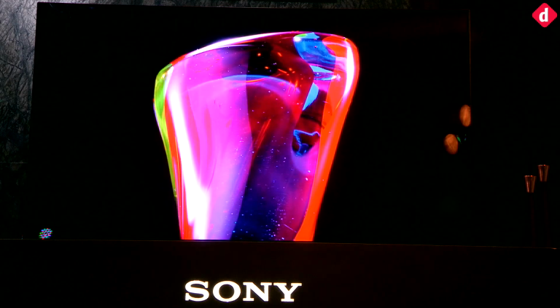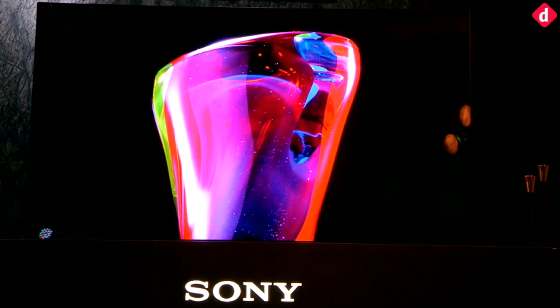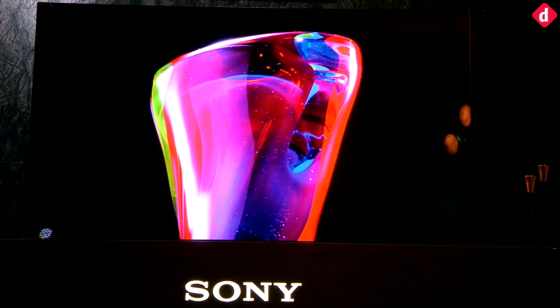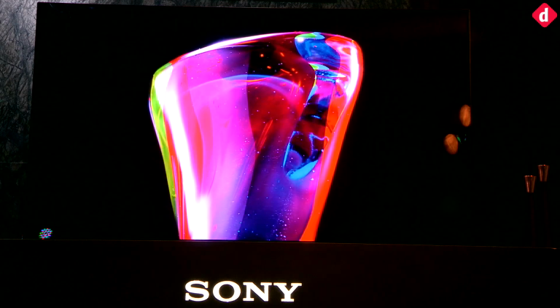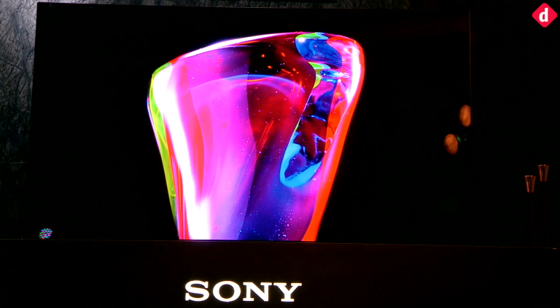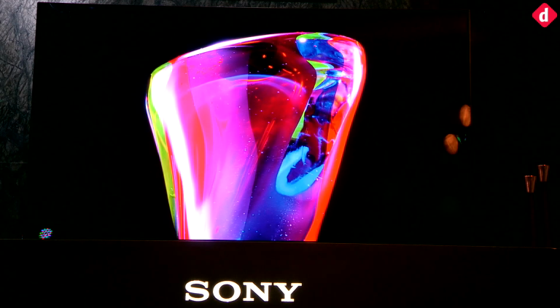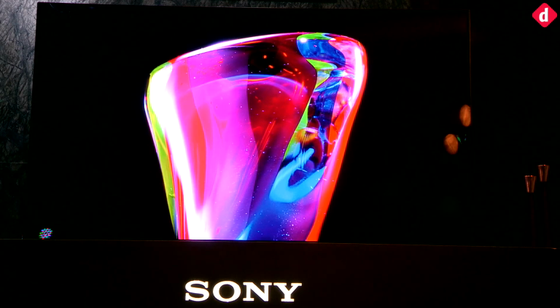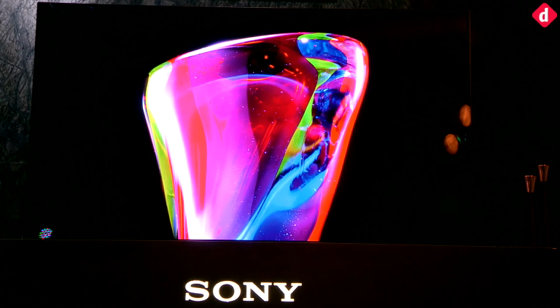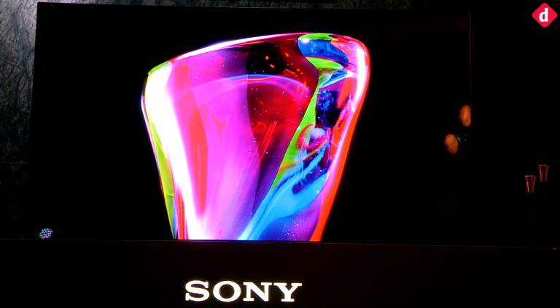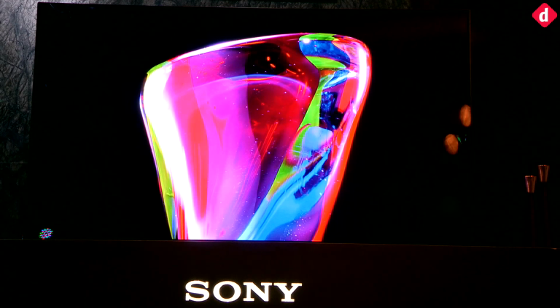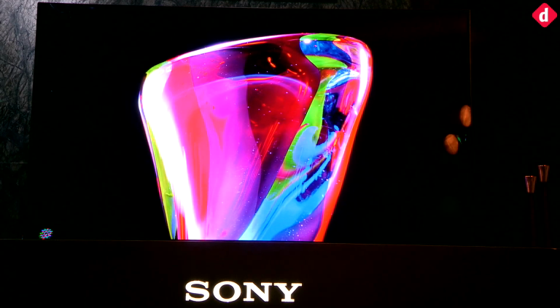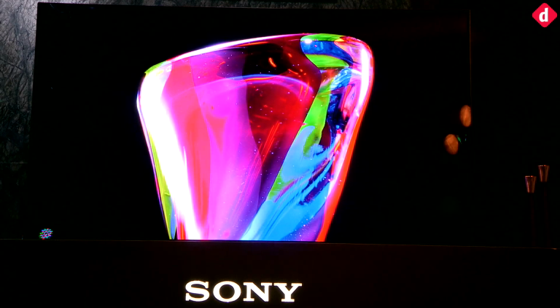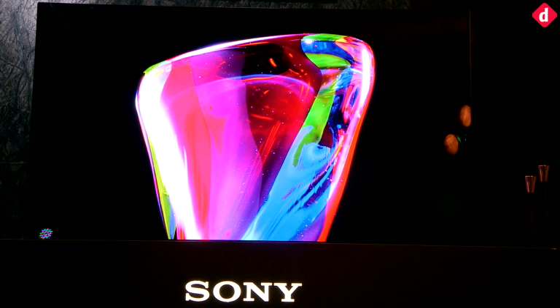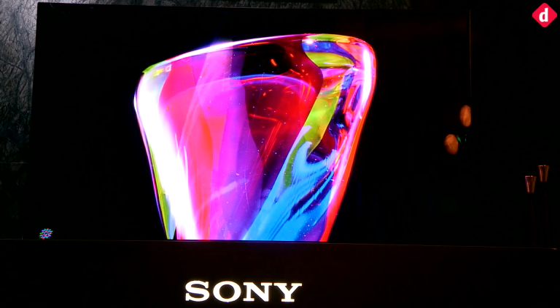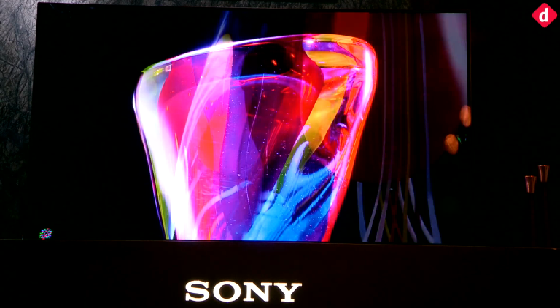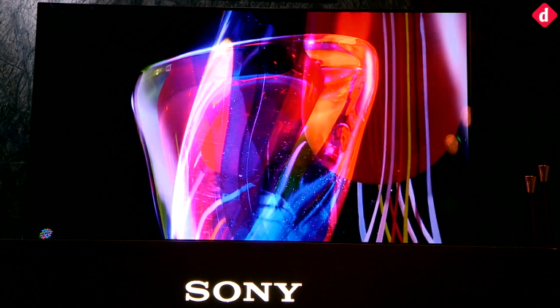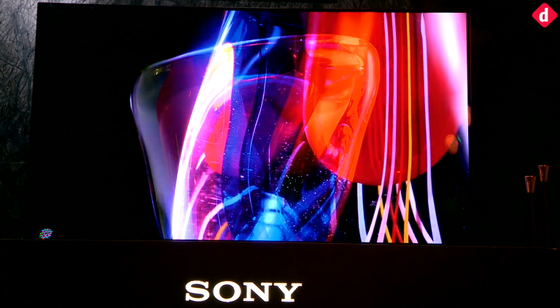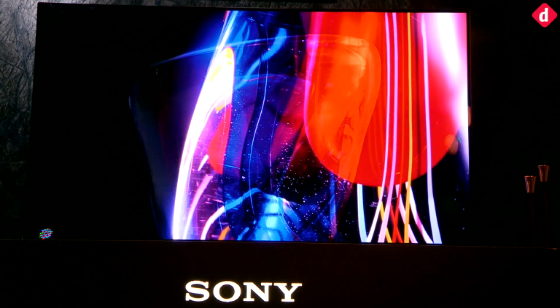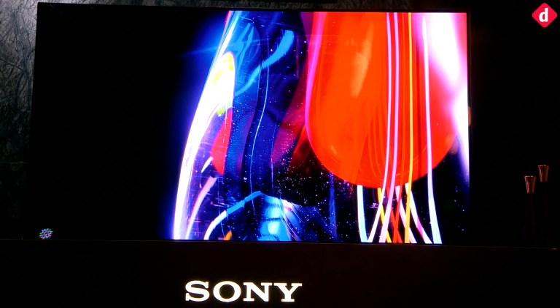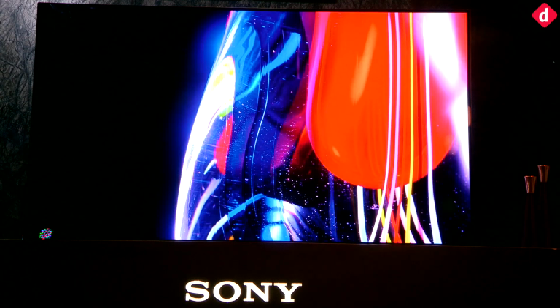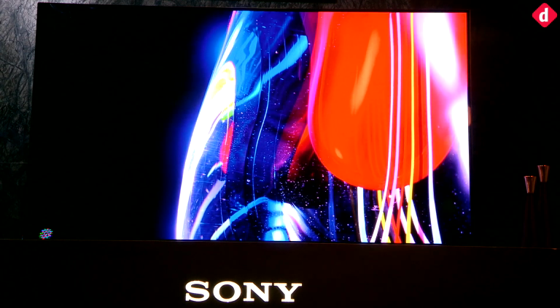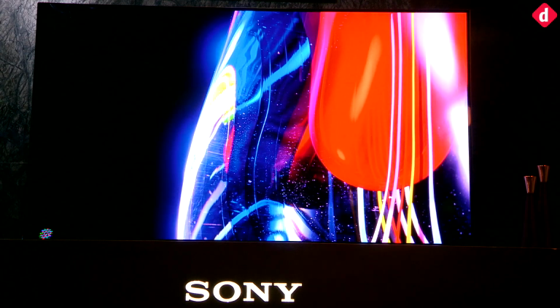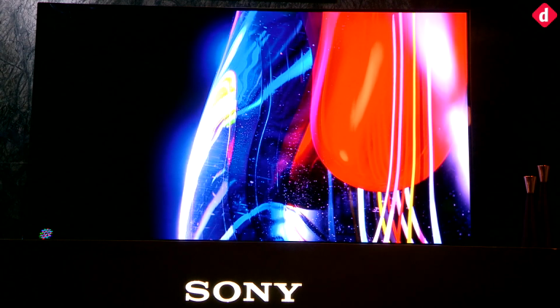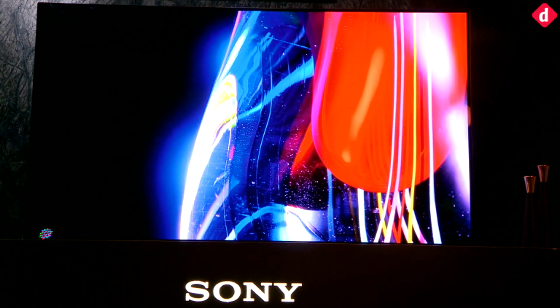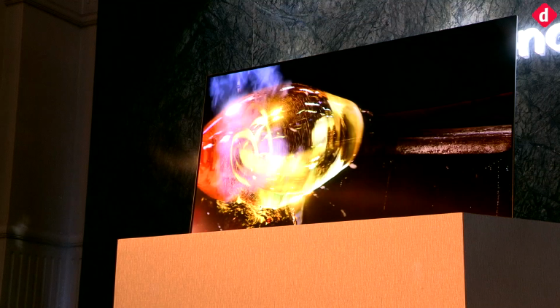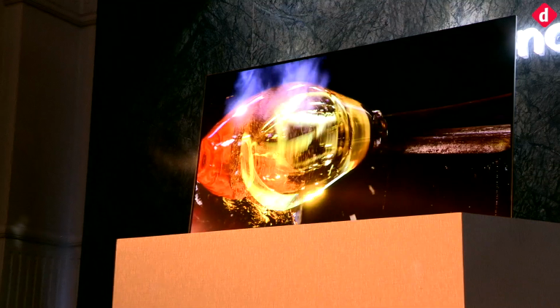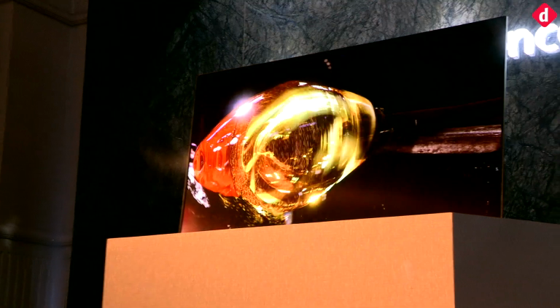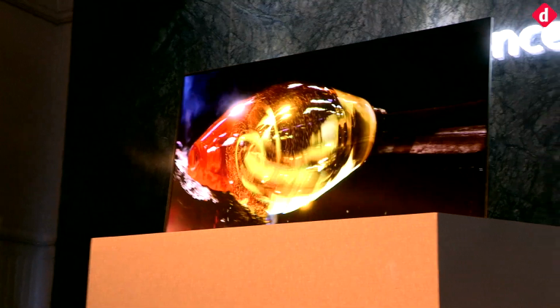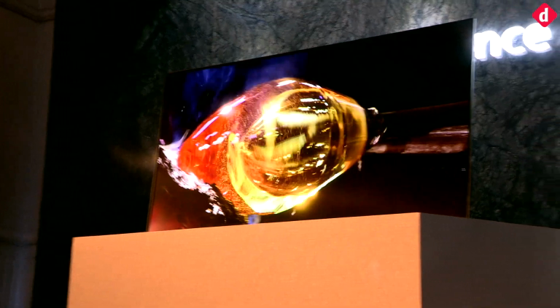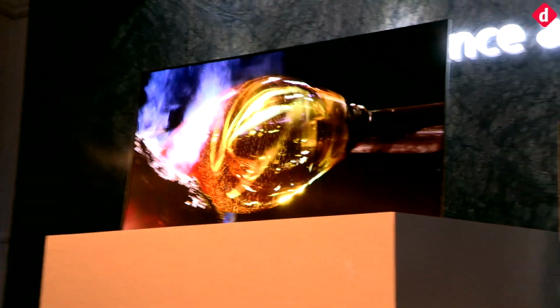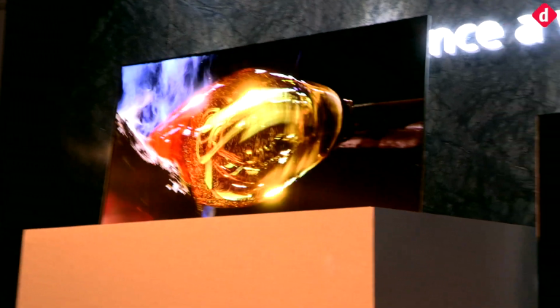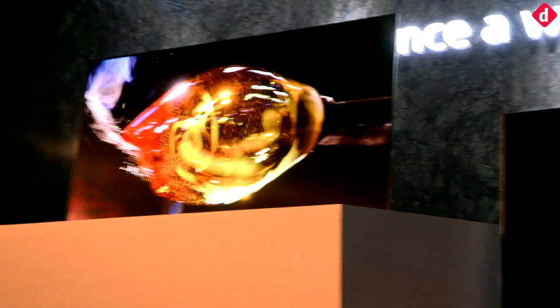For audio, the company has developed an acoustic surface technology that emanates sound from the screen itself. Two actuators behind the TV vibrate the screen to create sound, while an integrated subwoofer behind the TV provides bass.